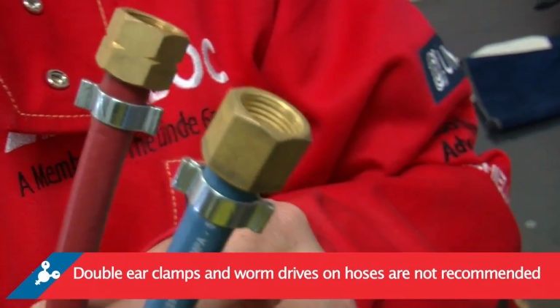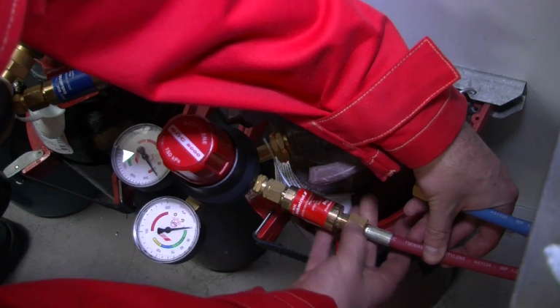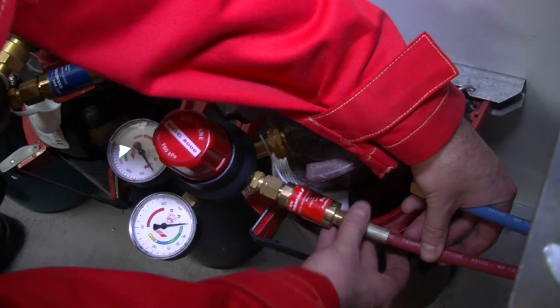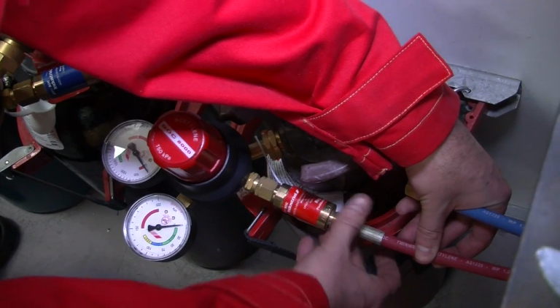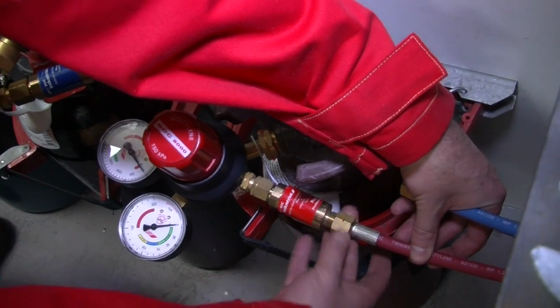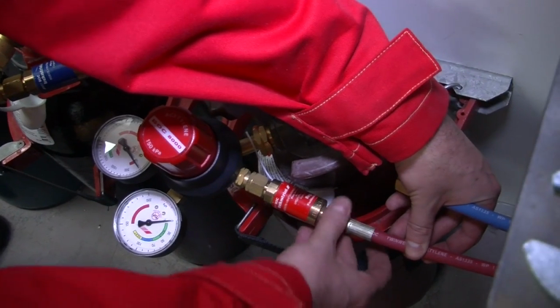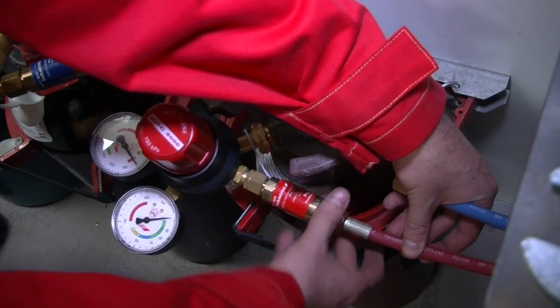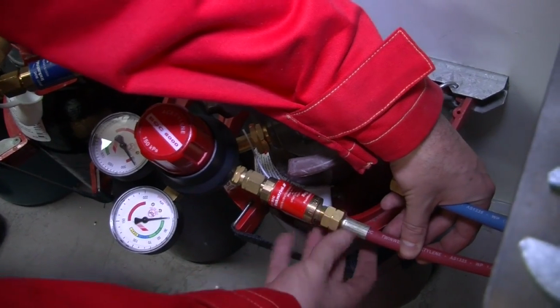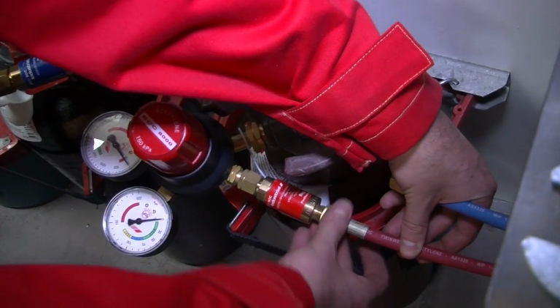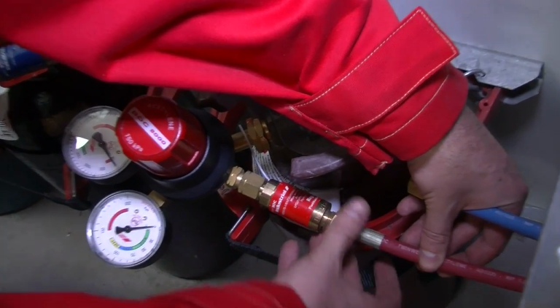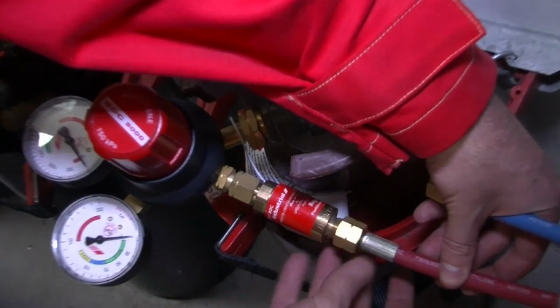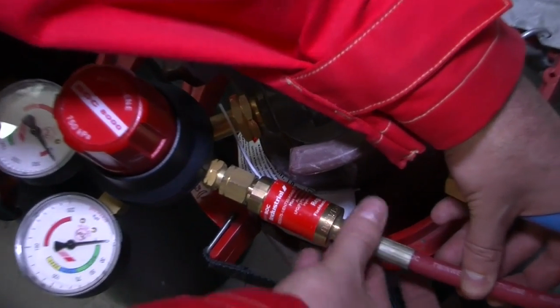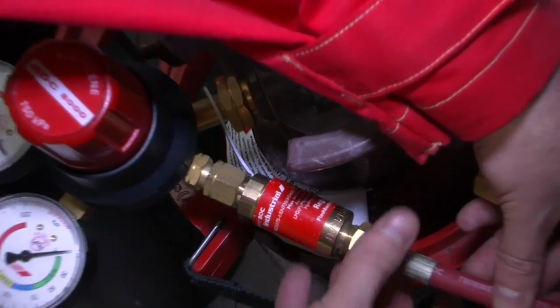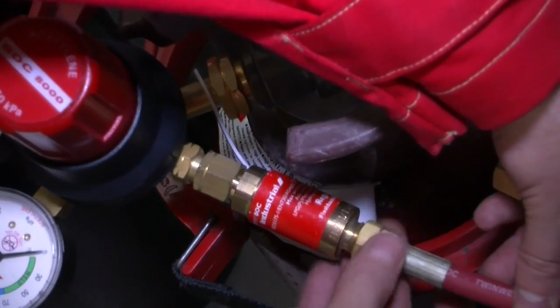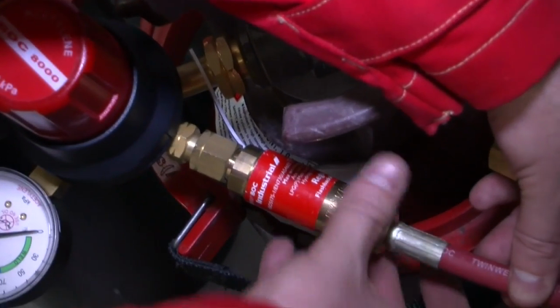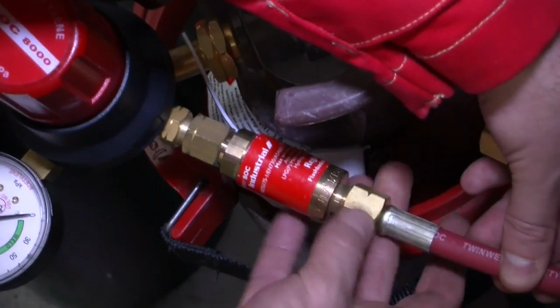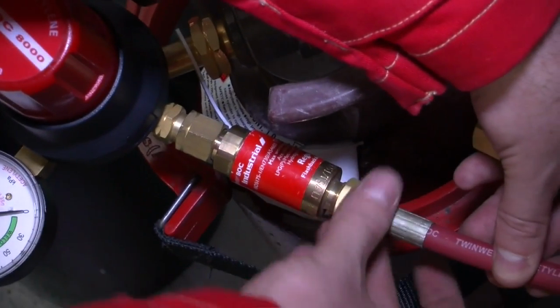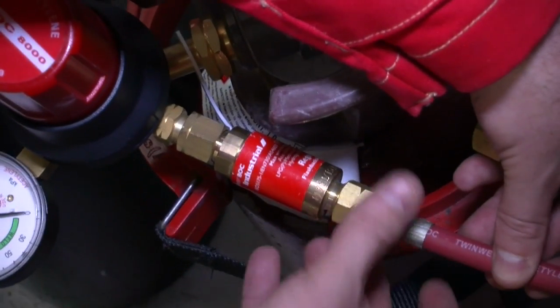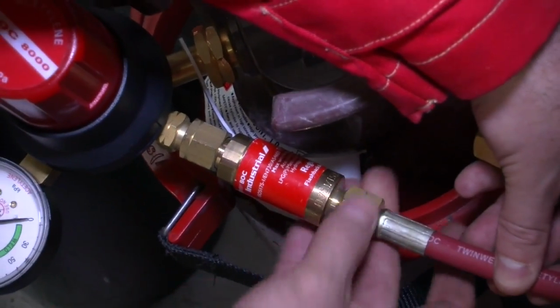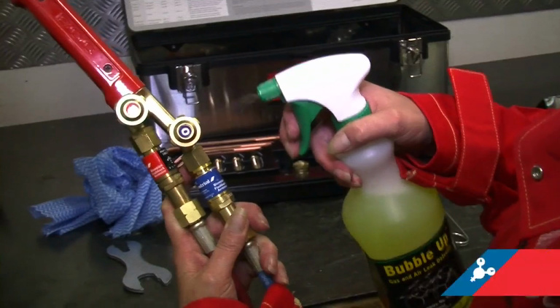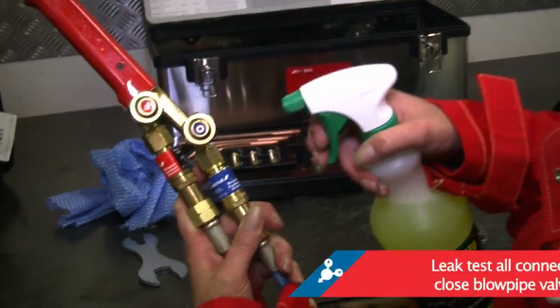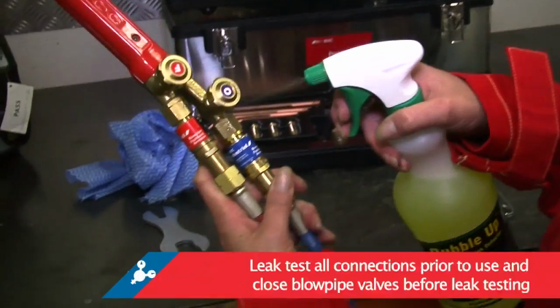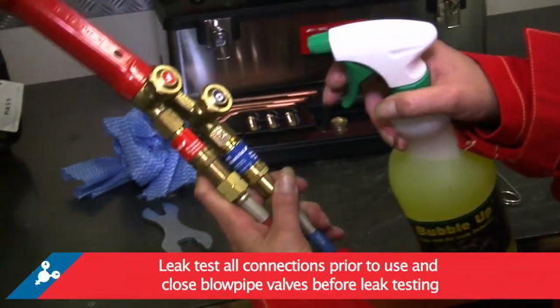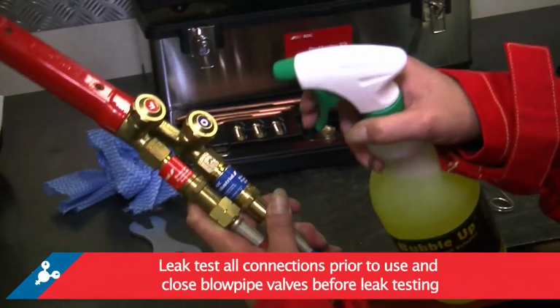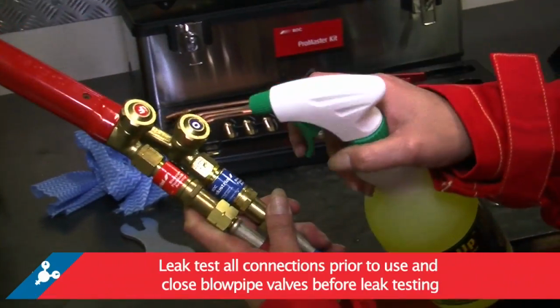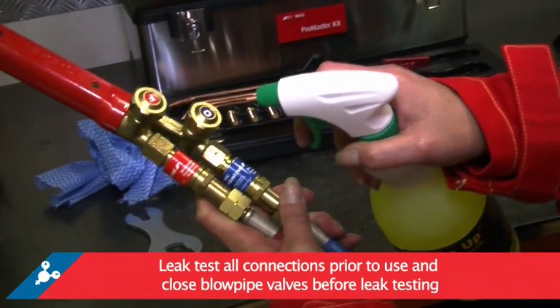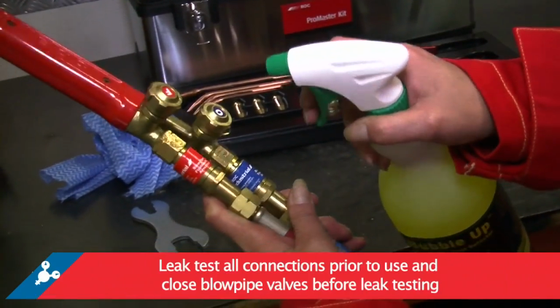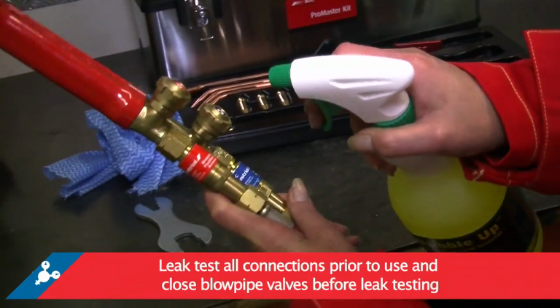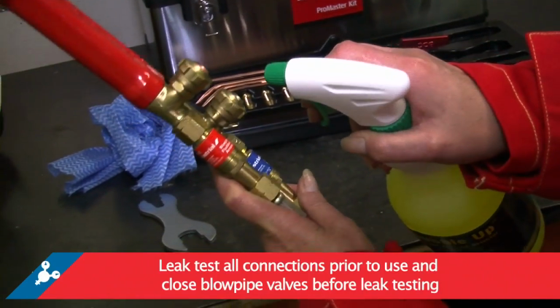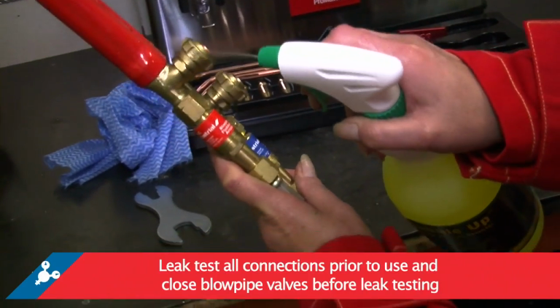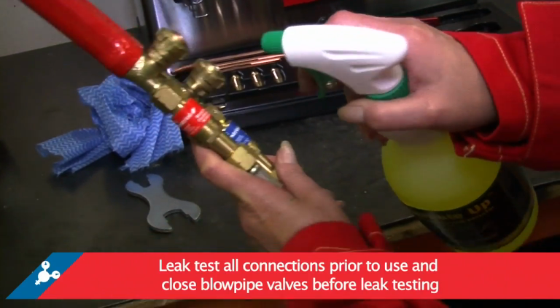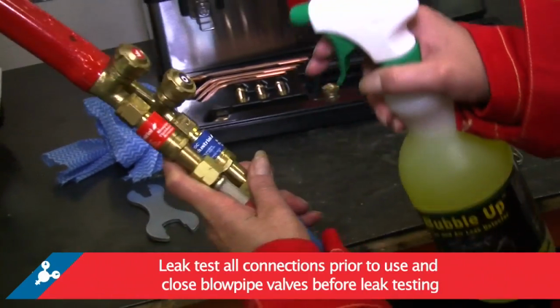Once you have followed these steps, you are ready to connect your kit. Remember that all connections need to be leak tested prior to use.